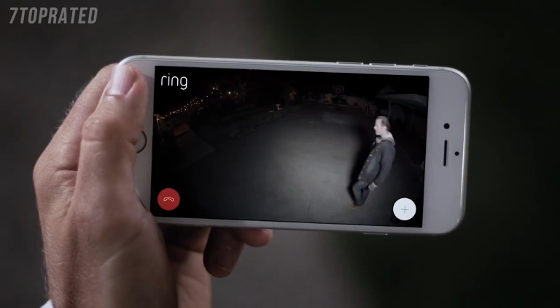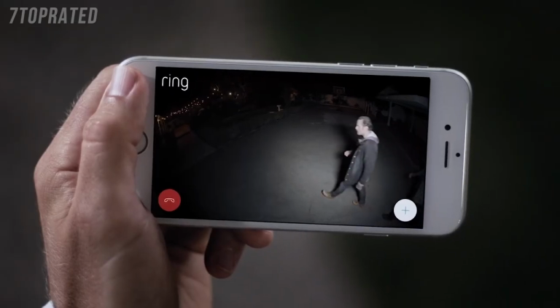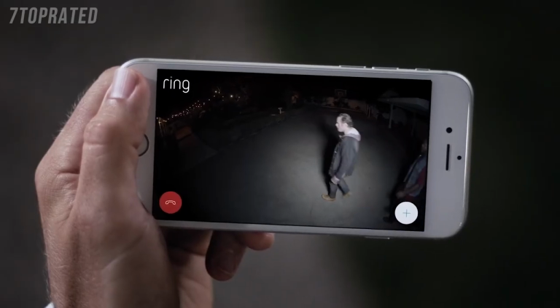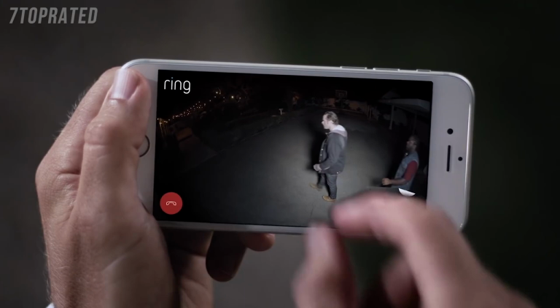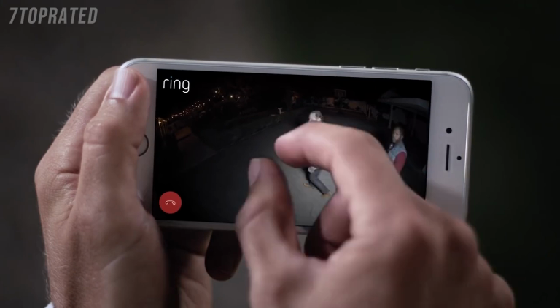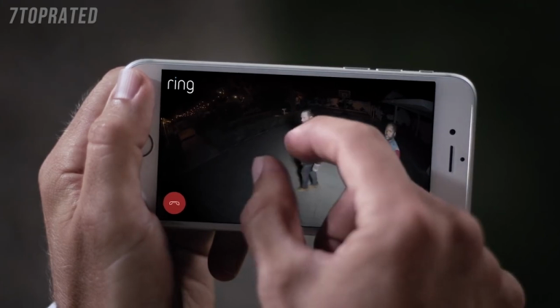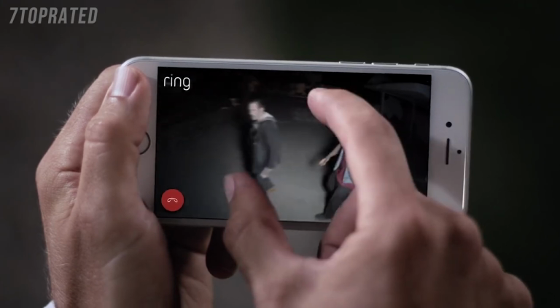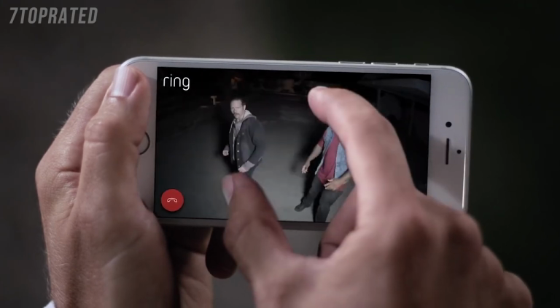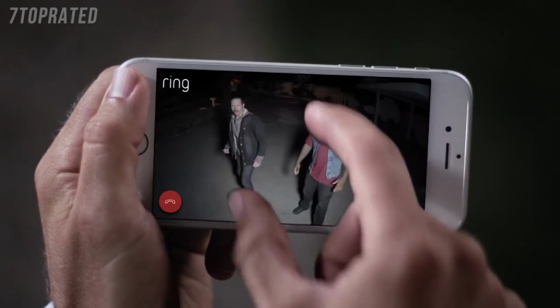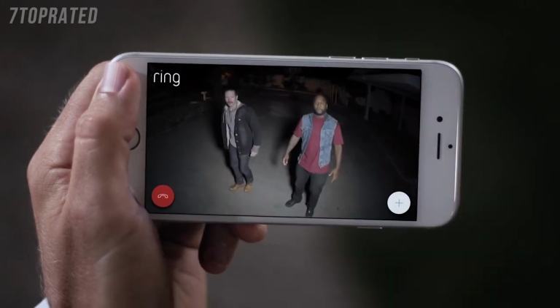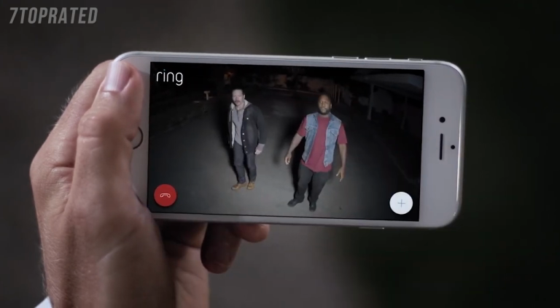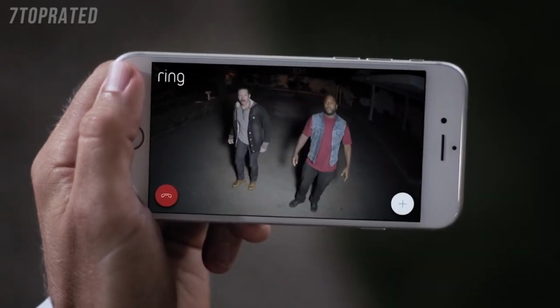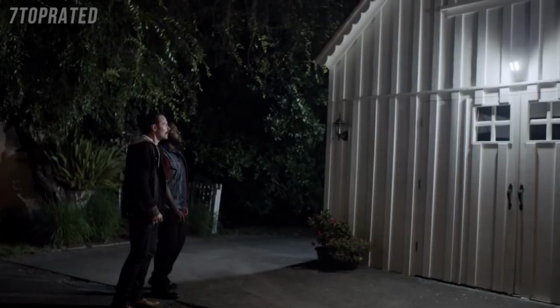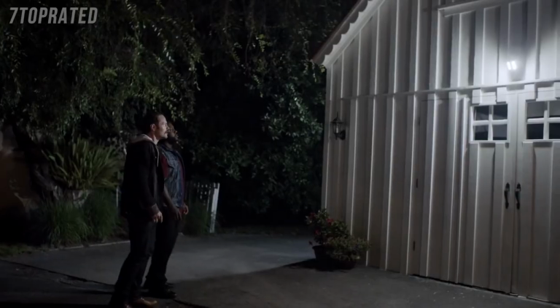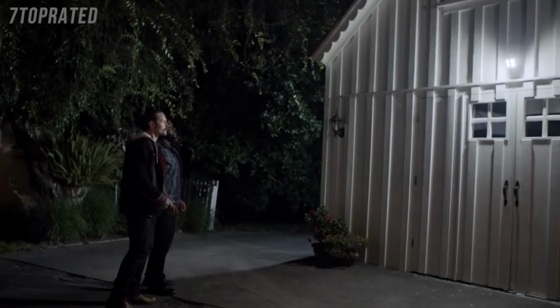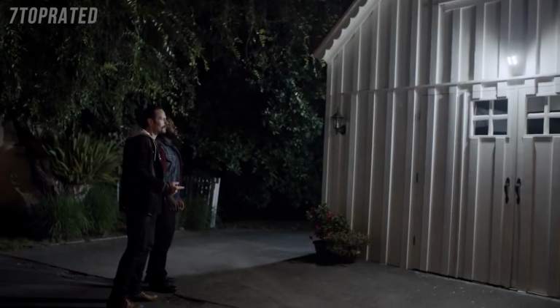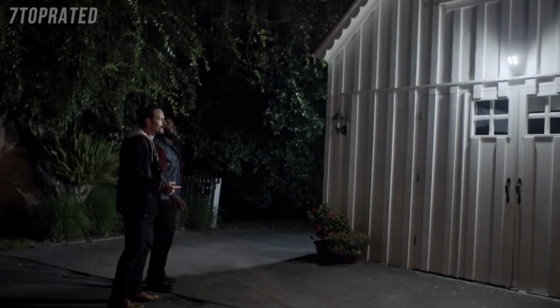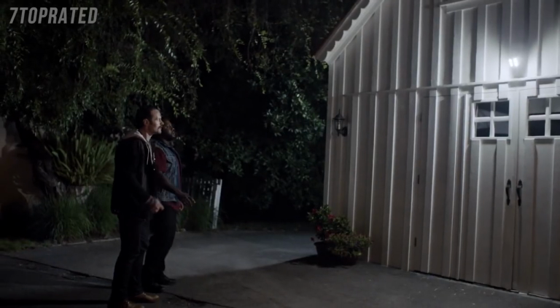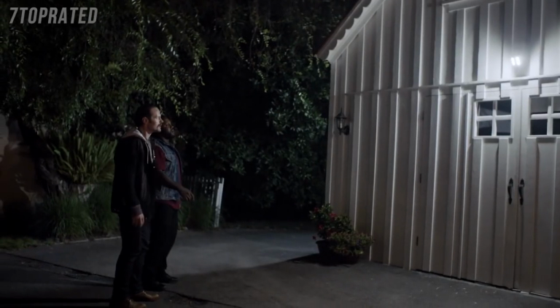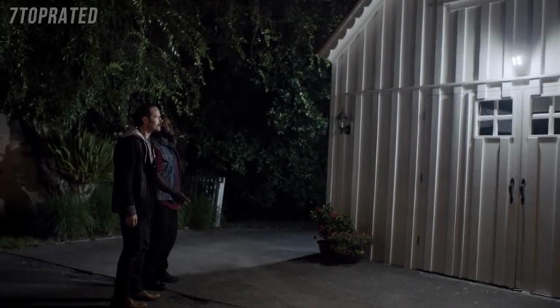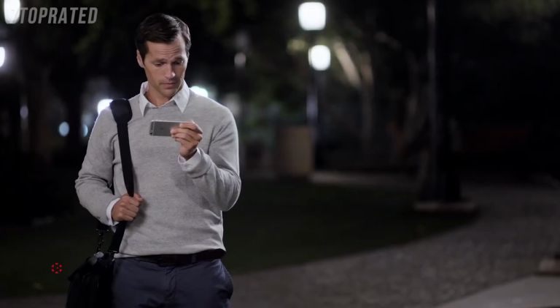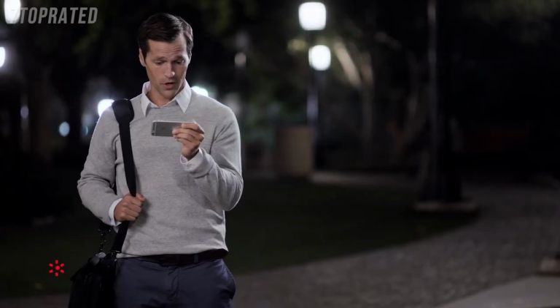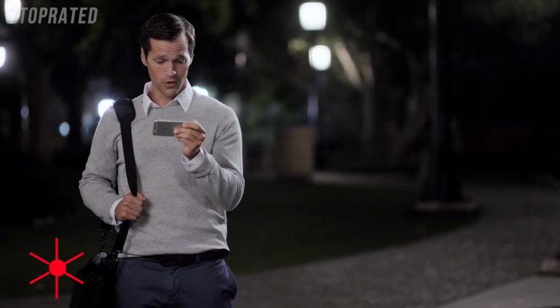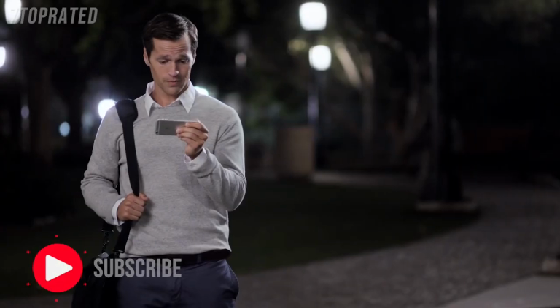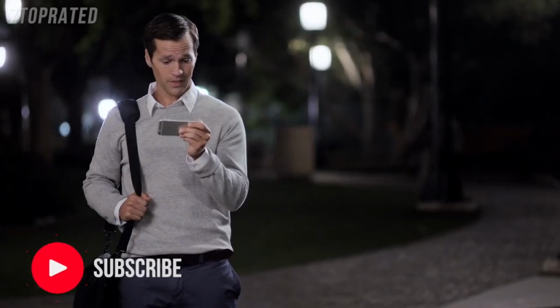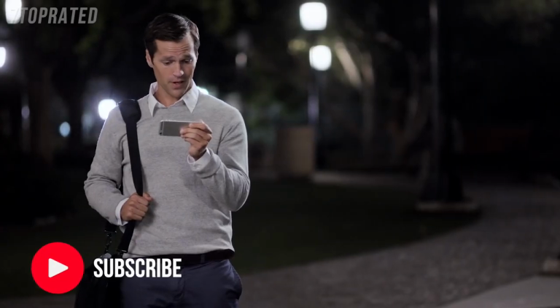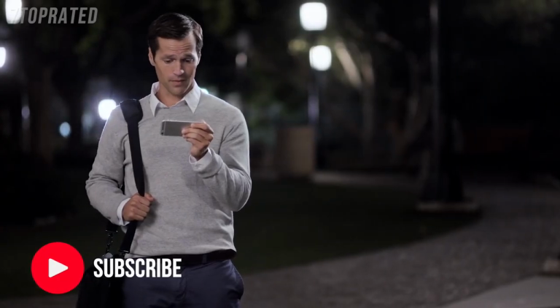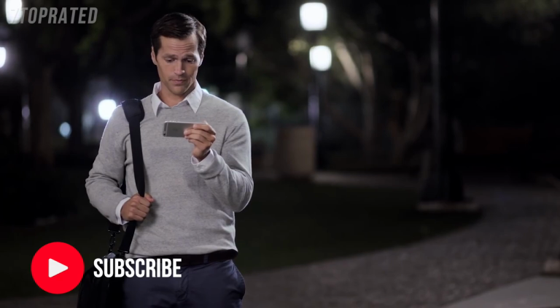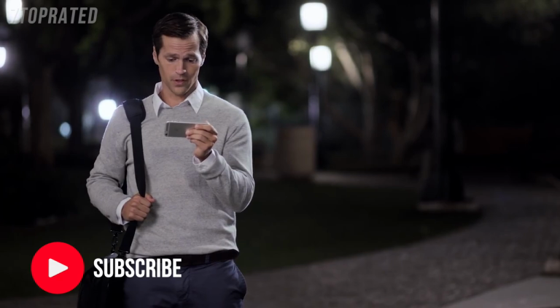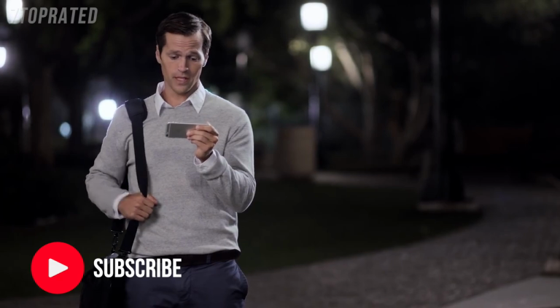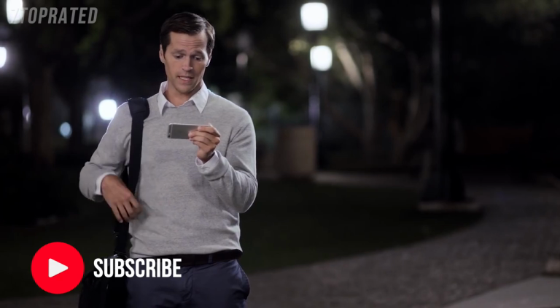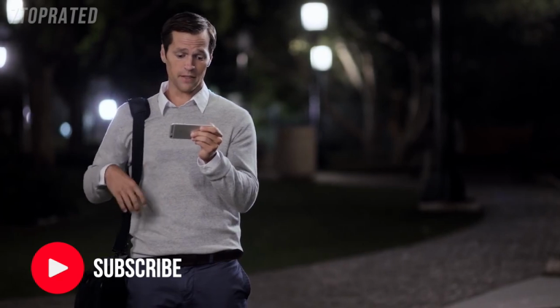You guys lost? No. Is this Mike's place? No. It's not. We need to leave.